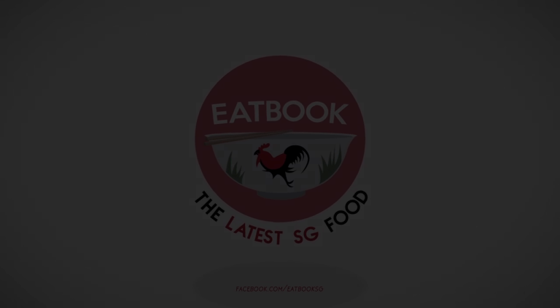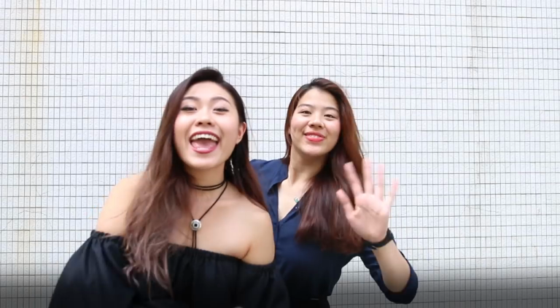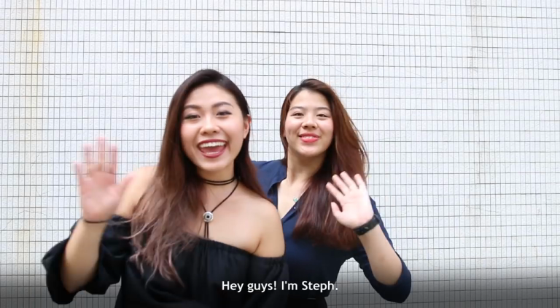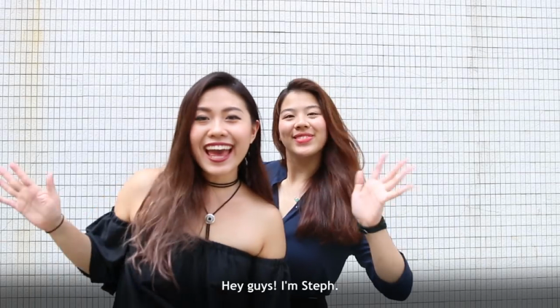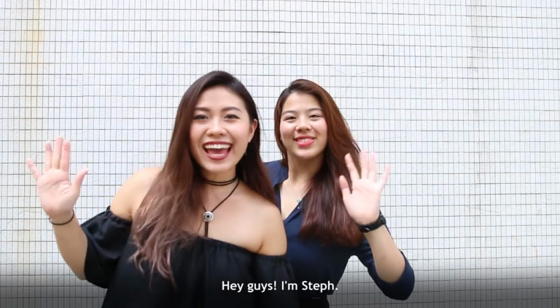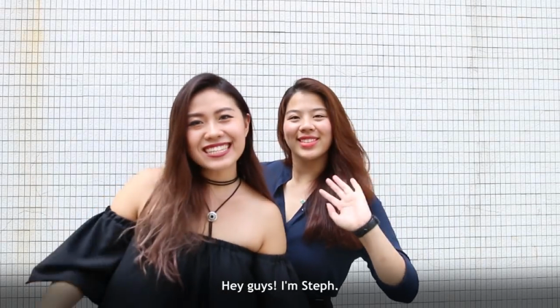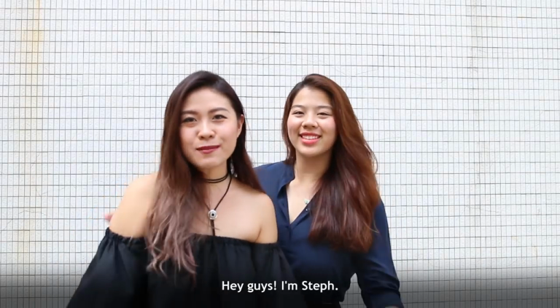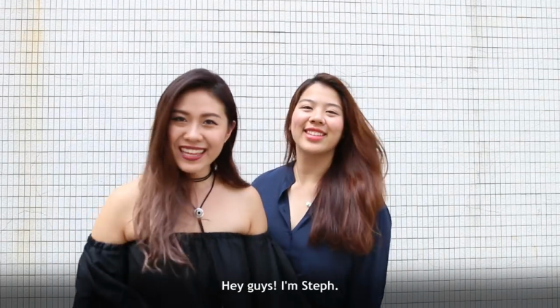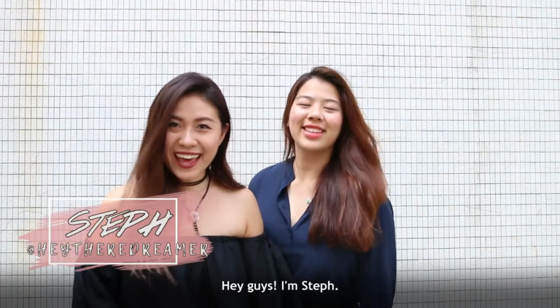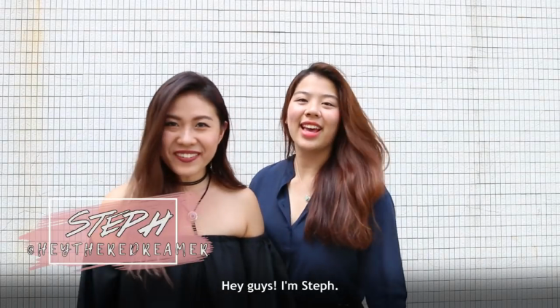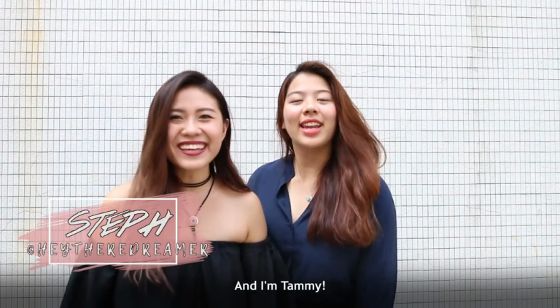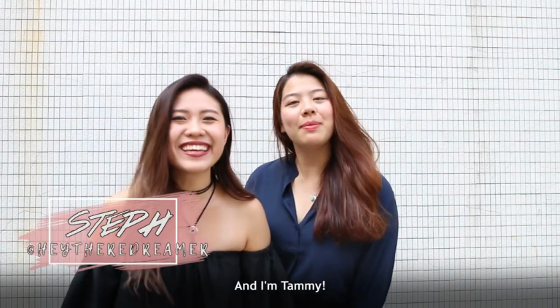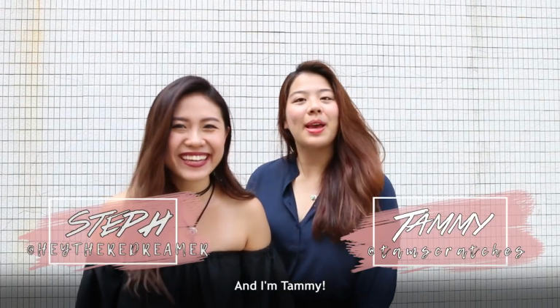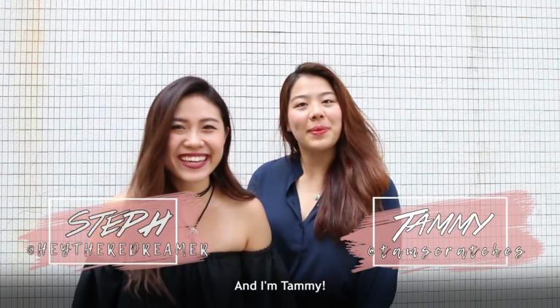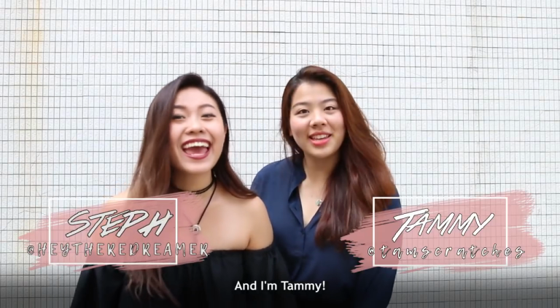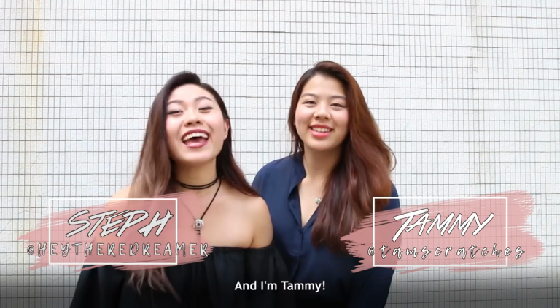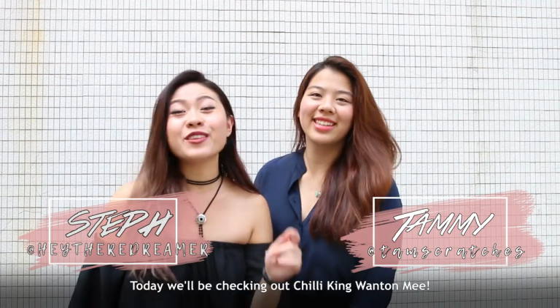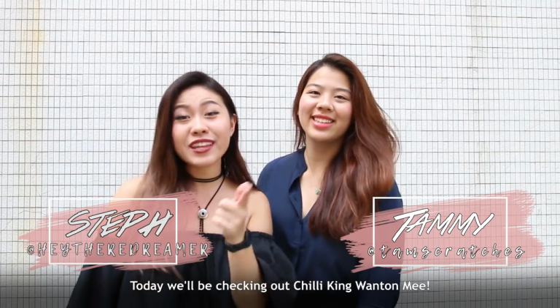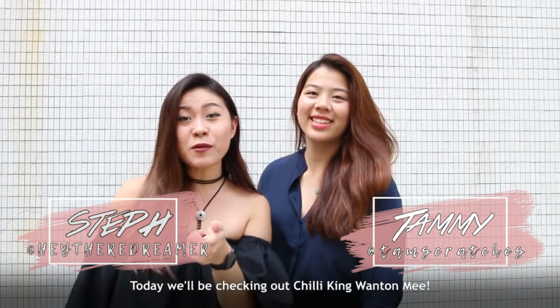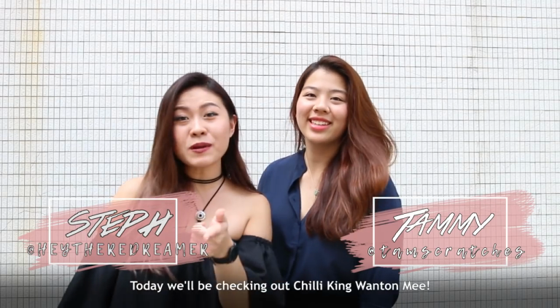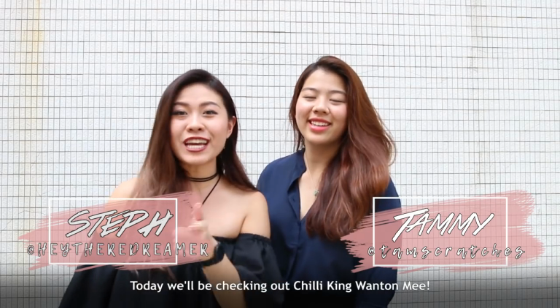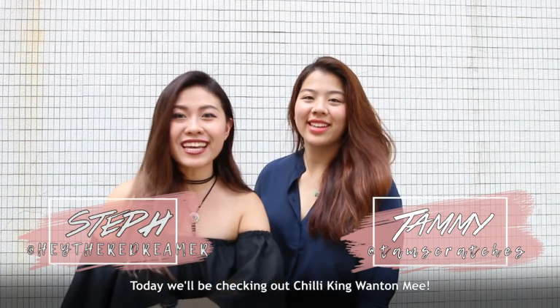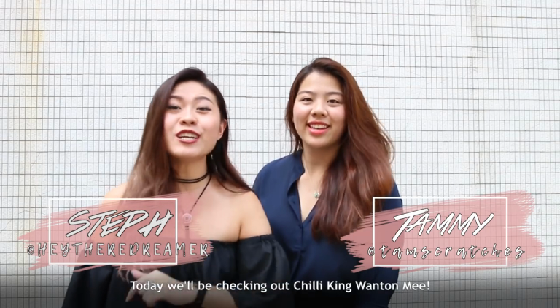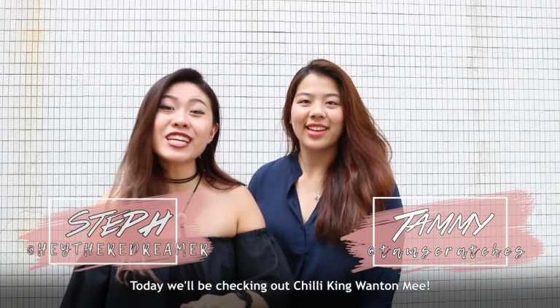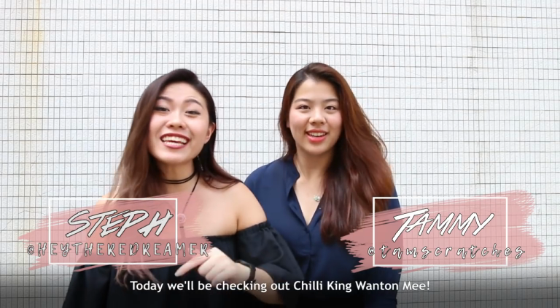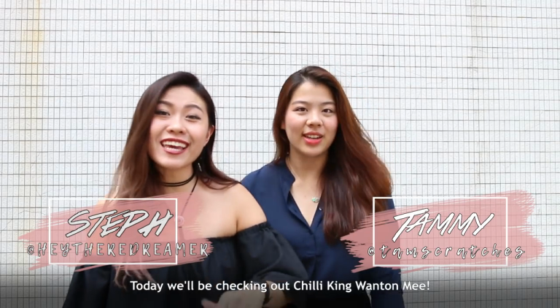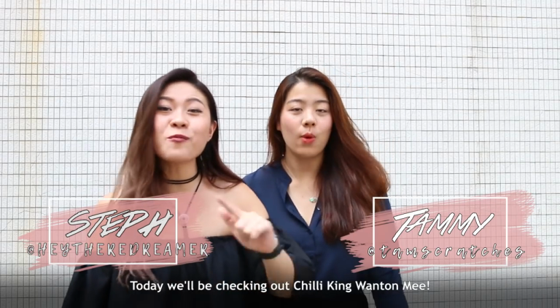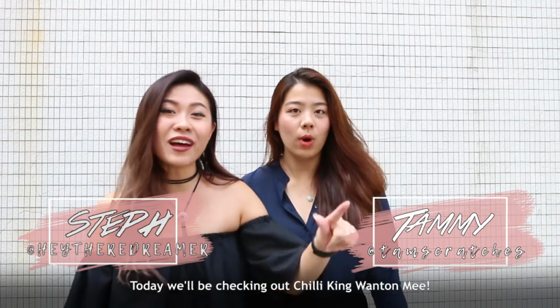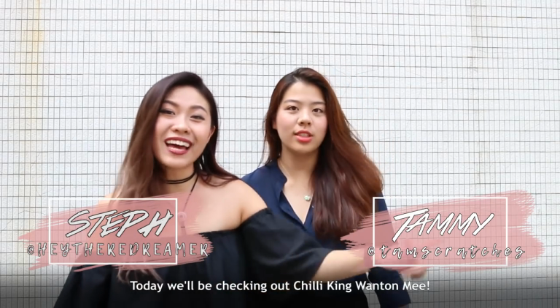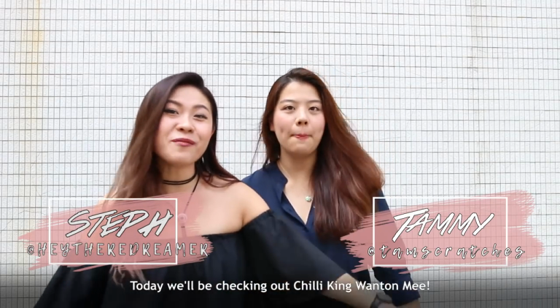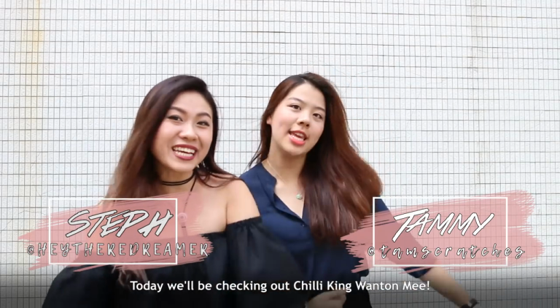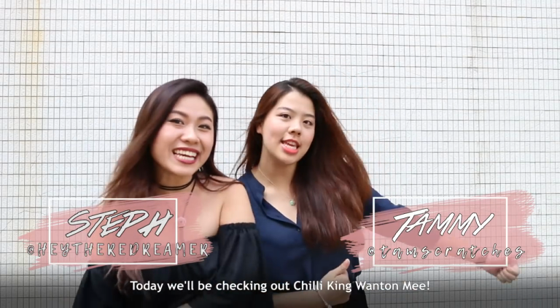Hey guys, I'm Steph, and I'm Tammy, and today we'll be checking out Chili King Wantan Mi.